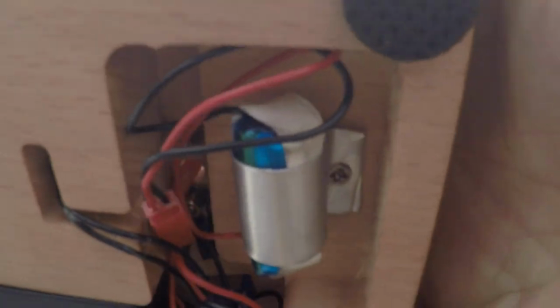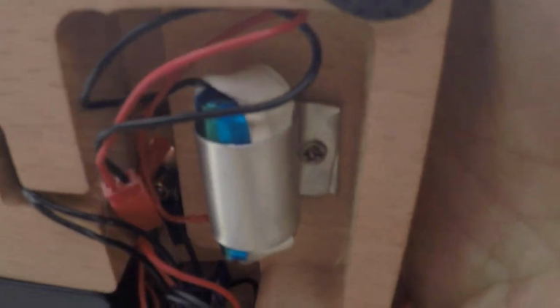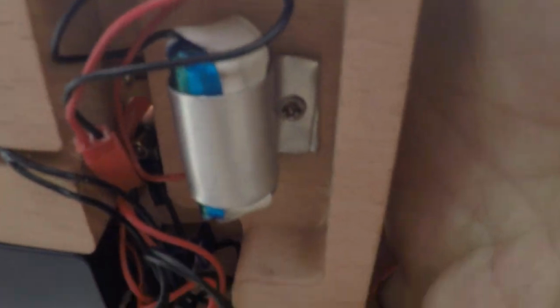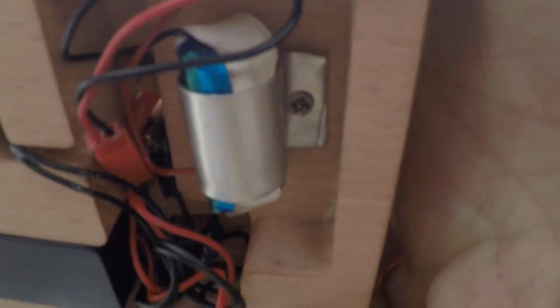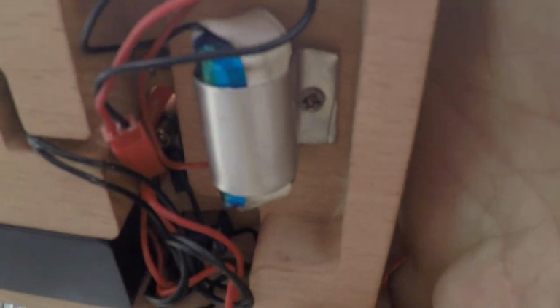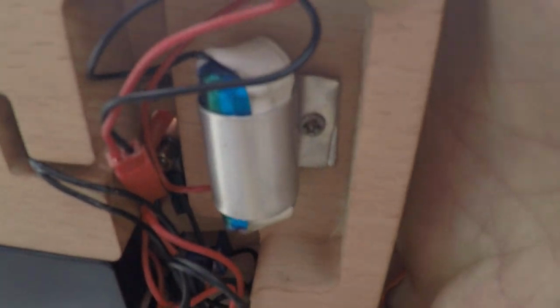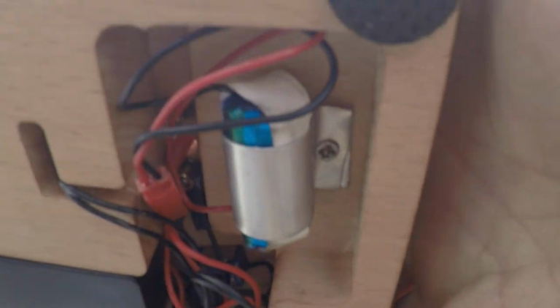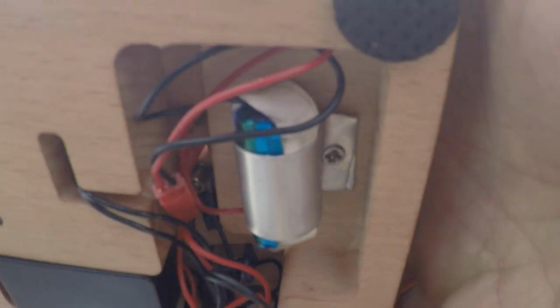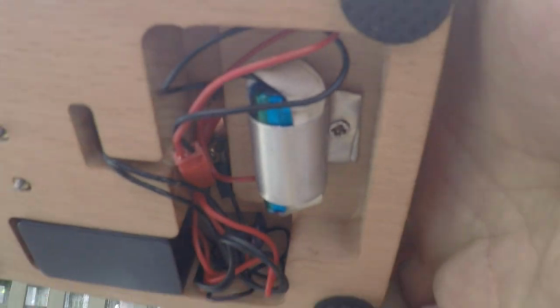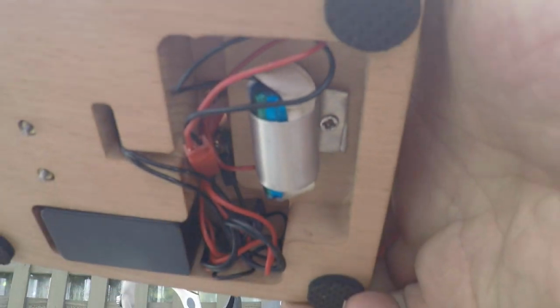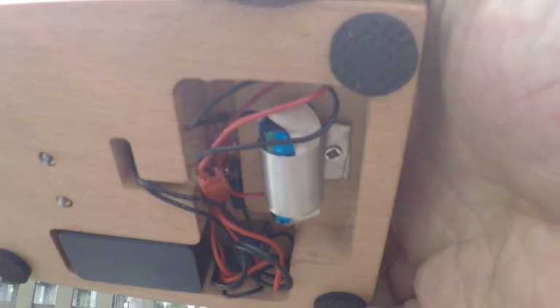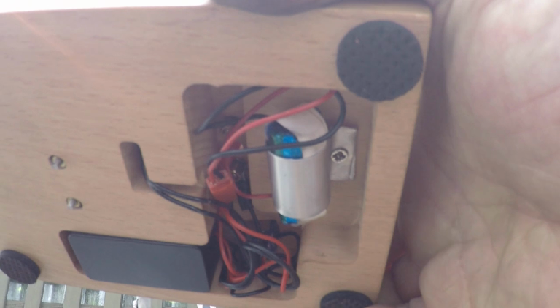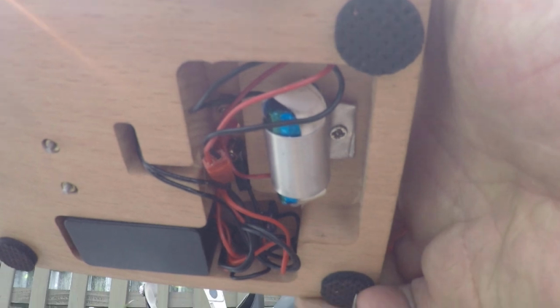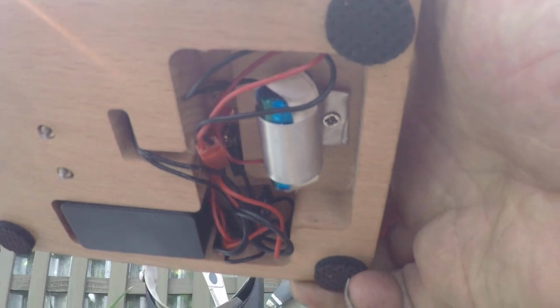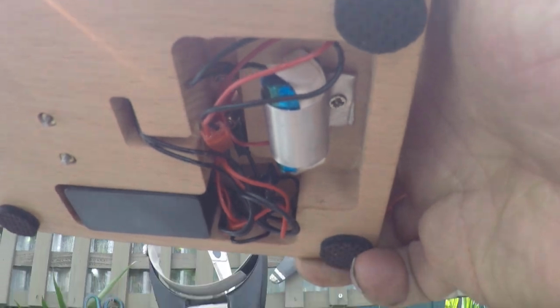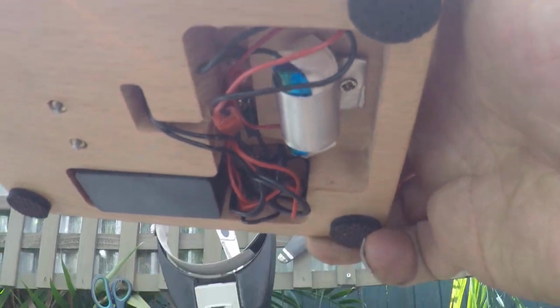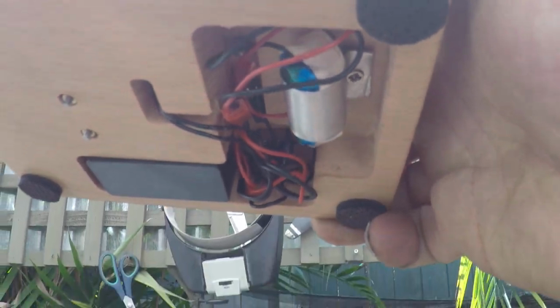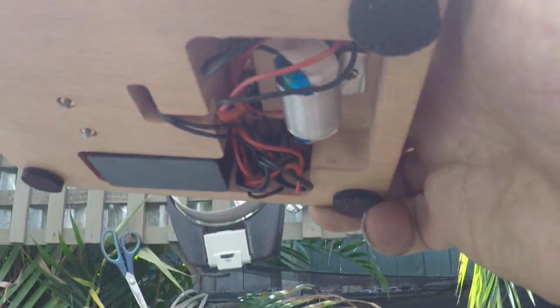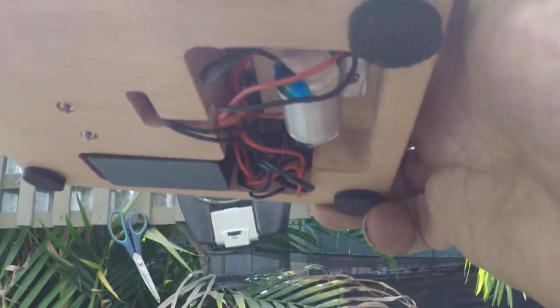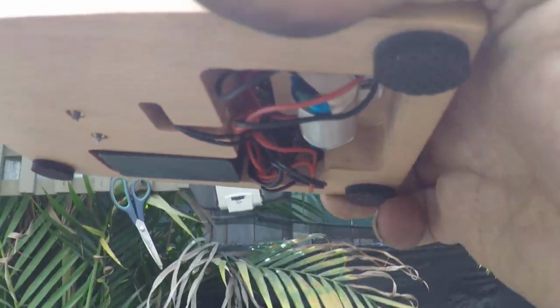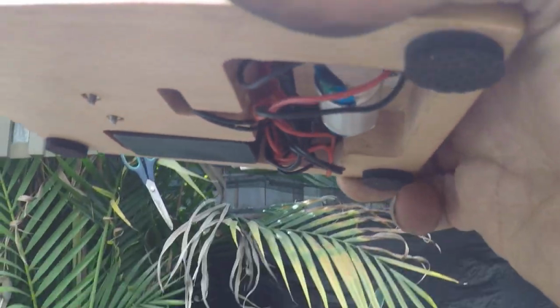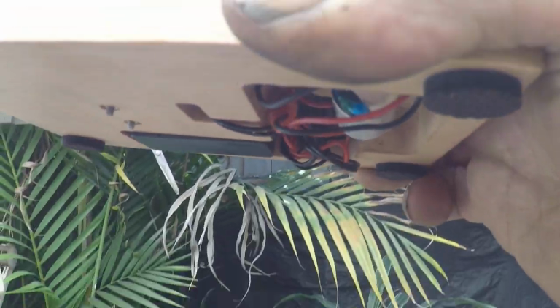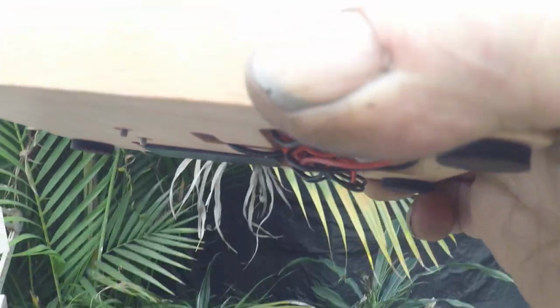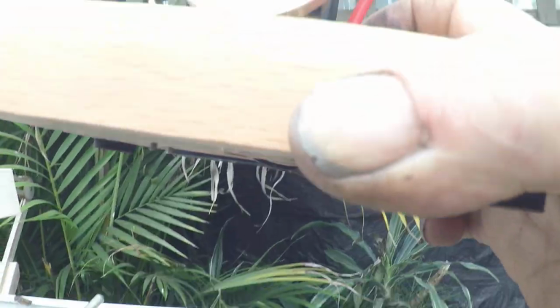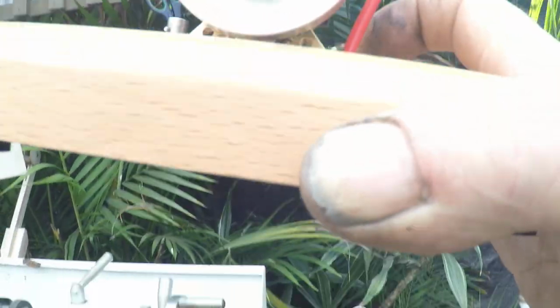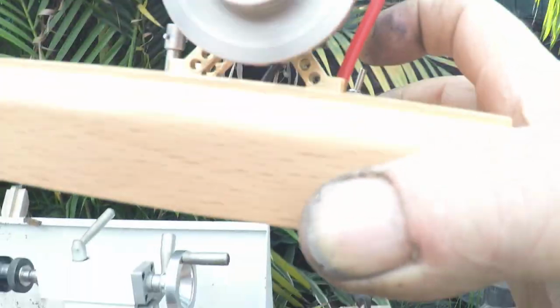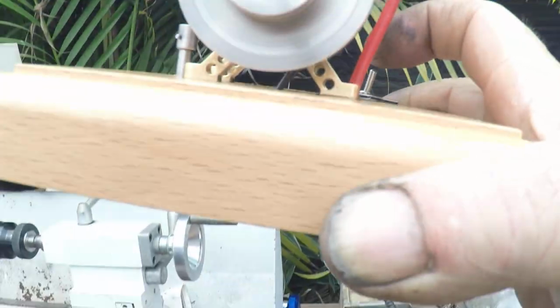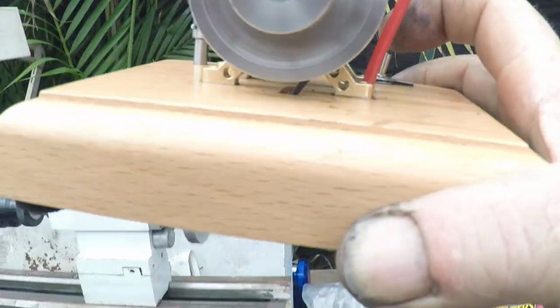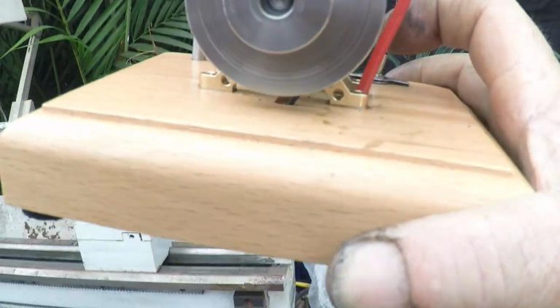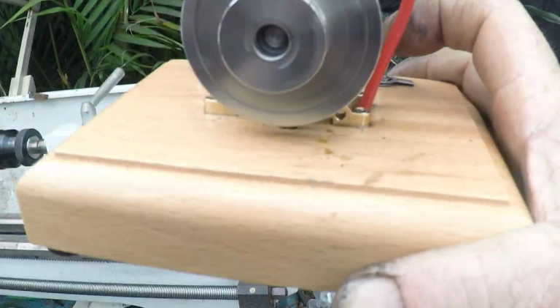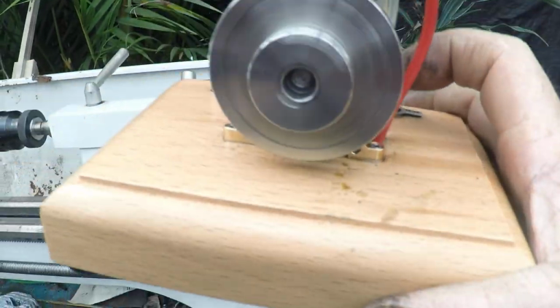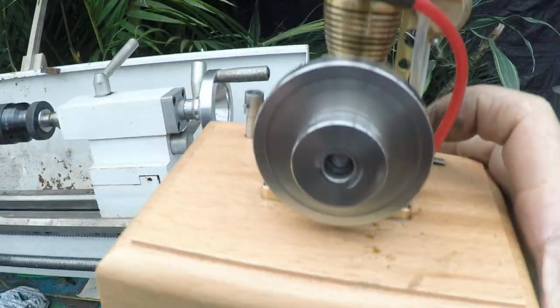One of them — each charger is easy to get on eBay.